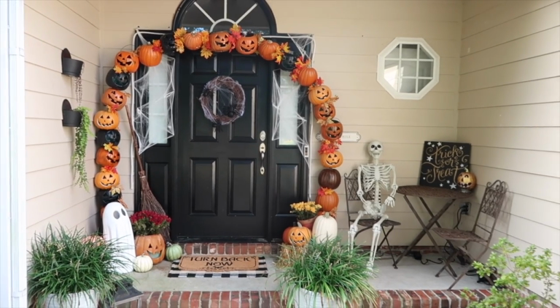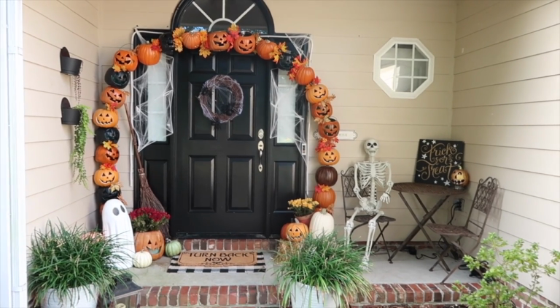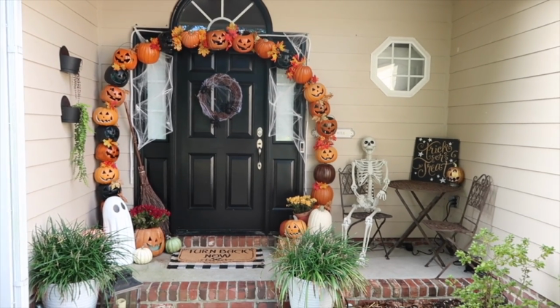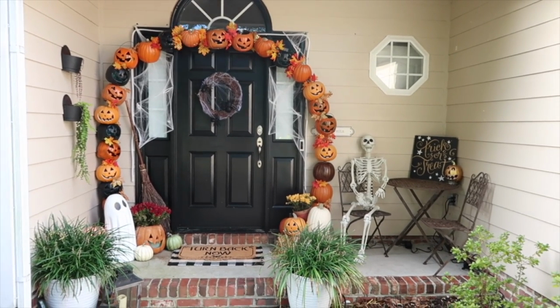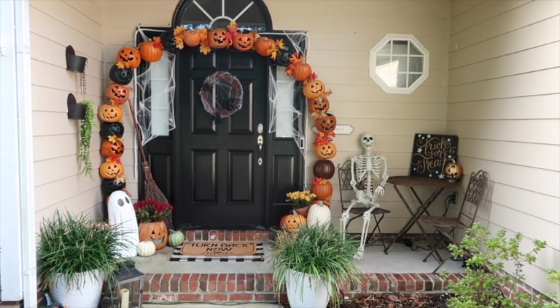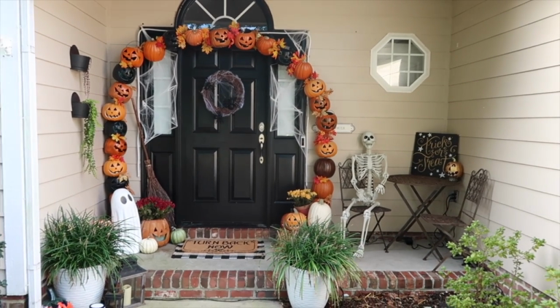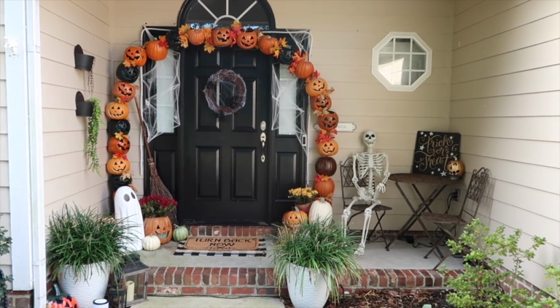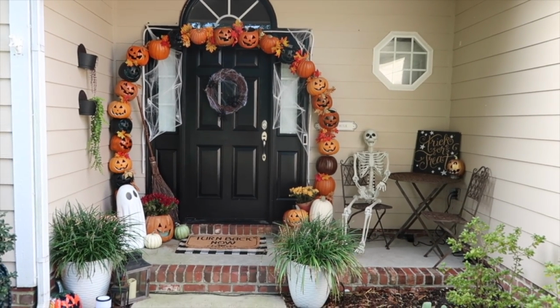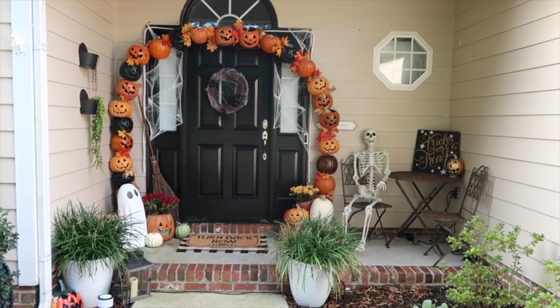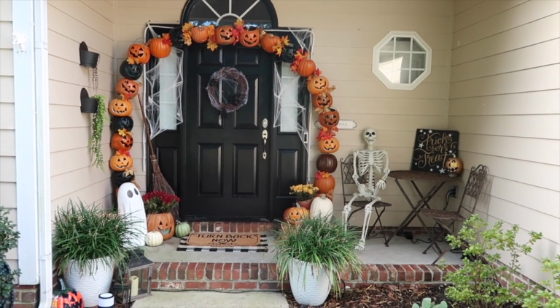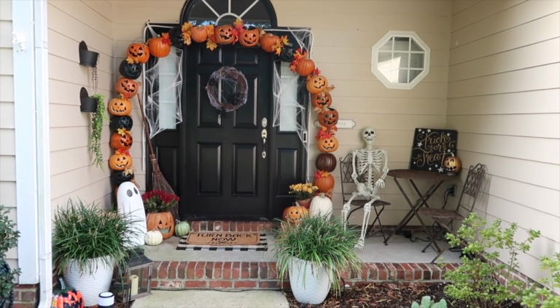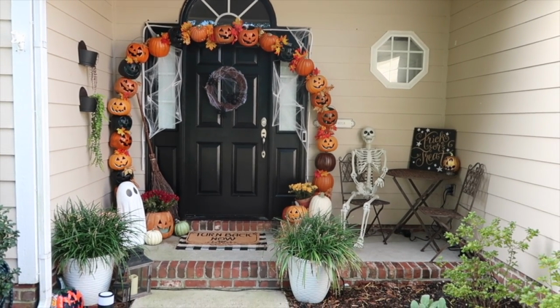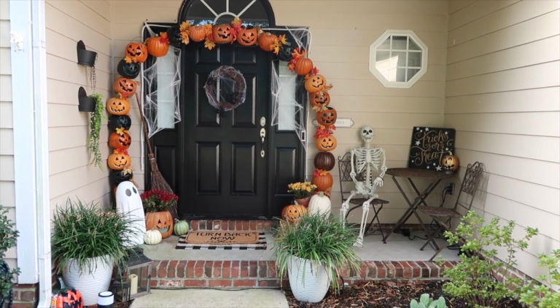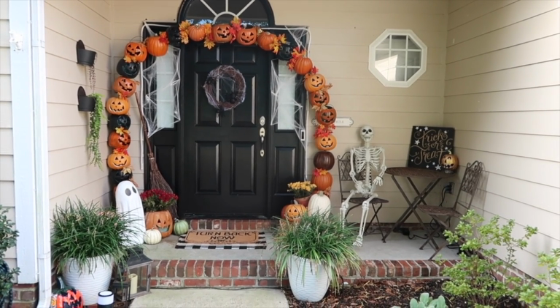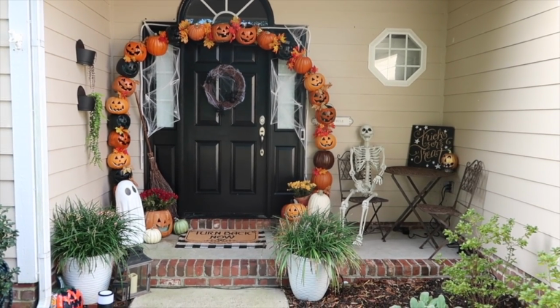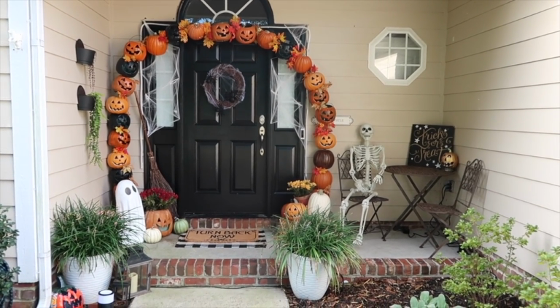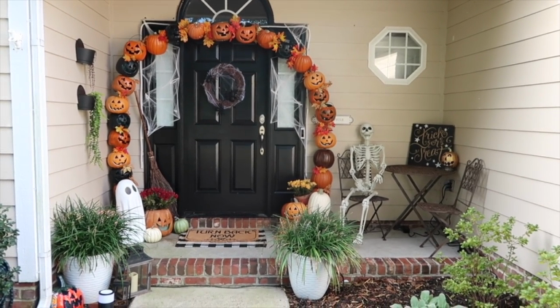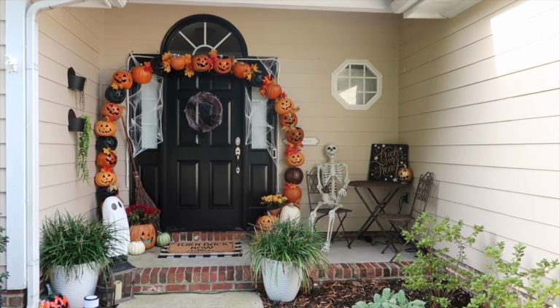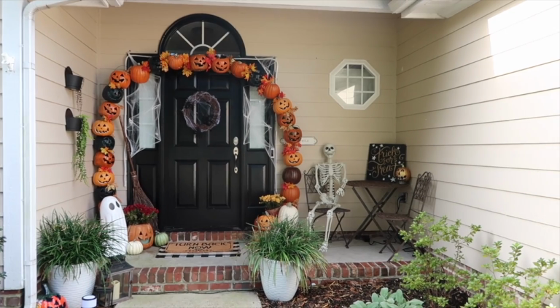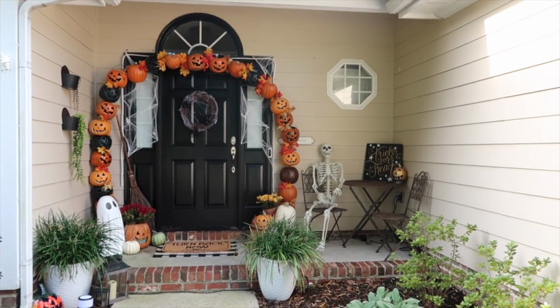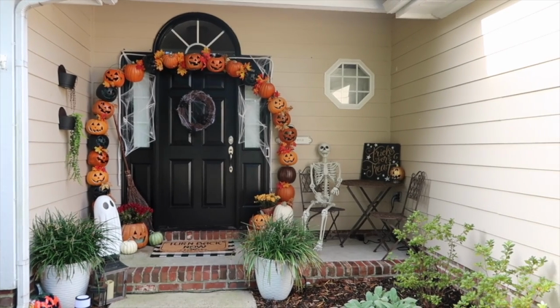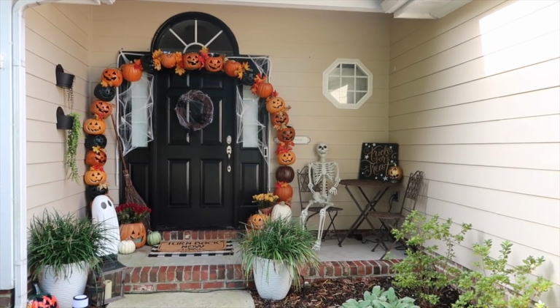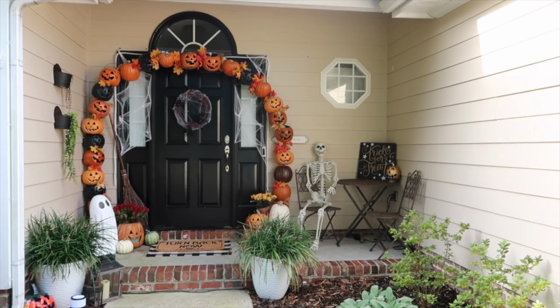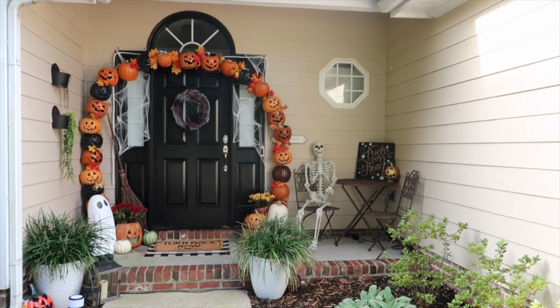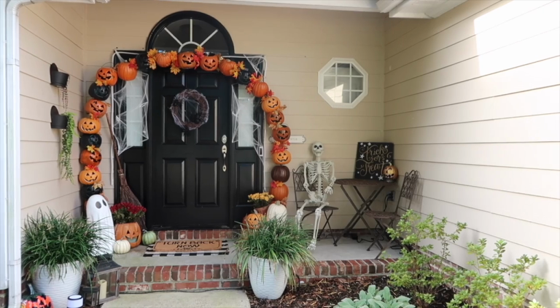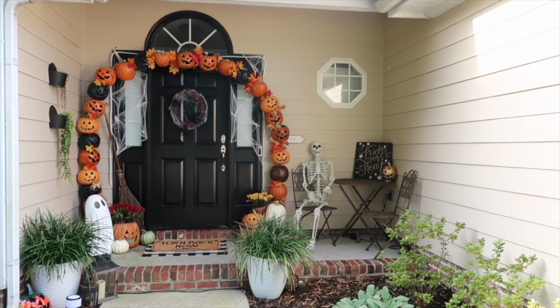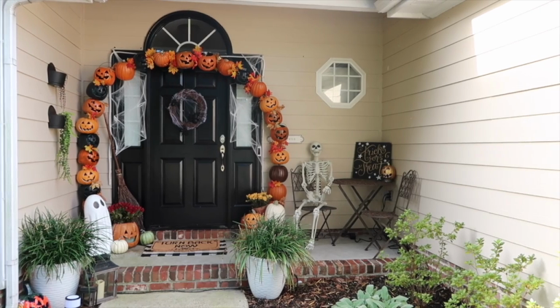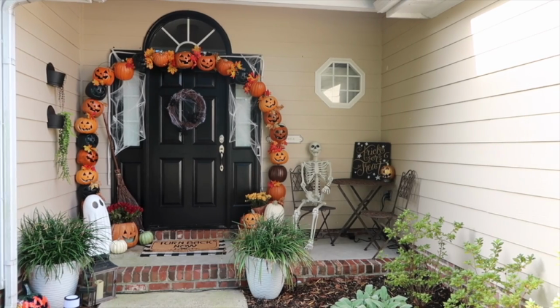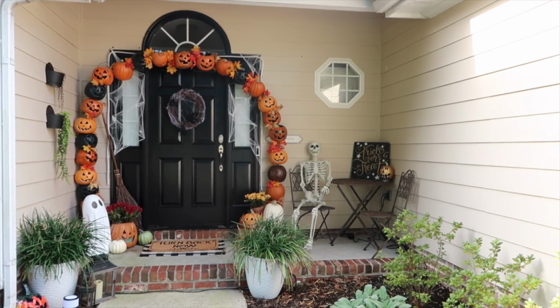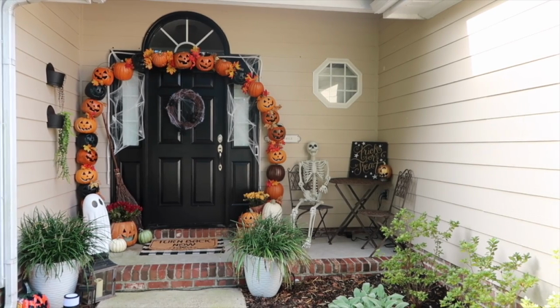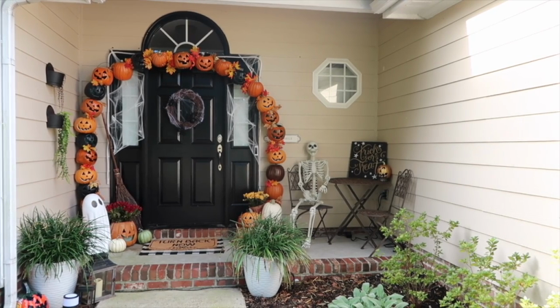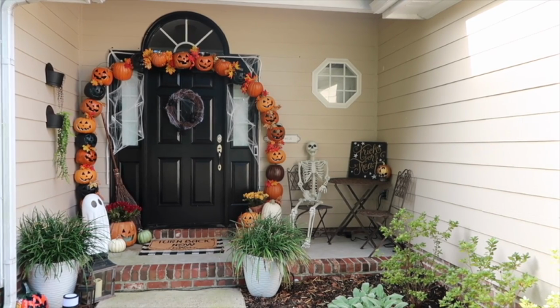Now that we've seen the porch in the day, we definitely need to see it at night — so hold on just a second because things are about to get spooky!